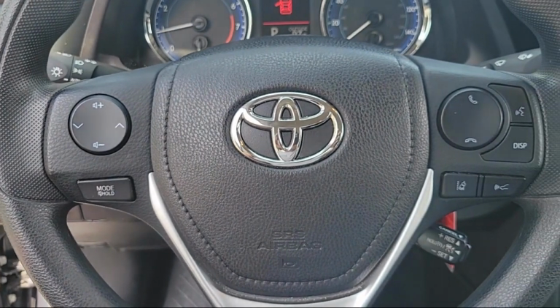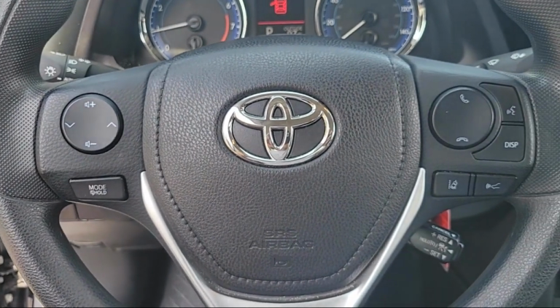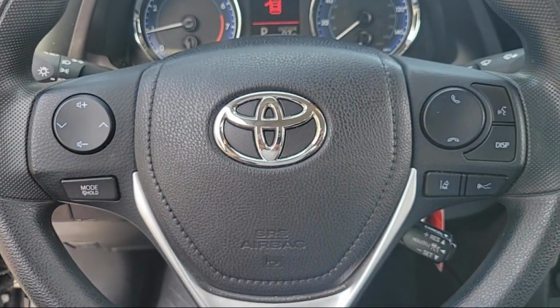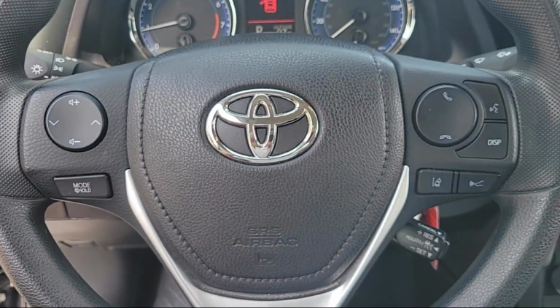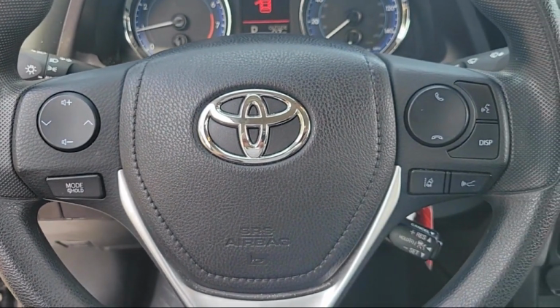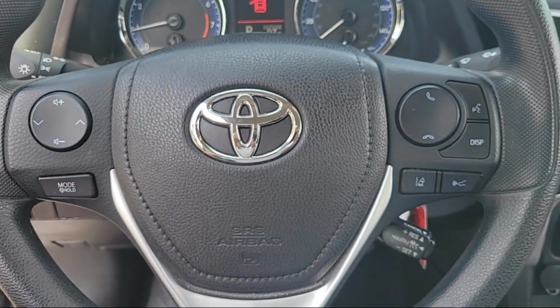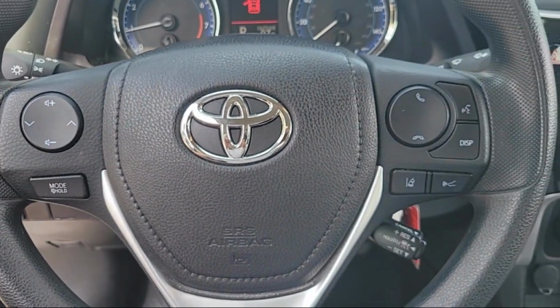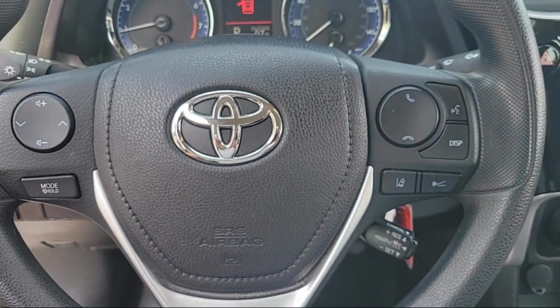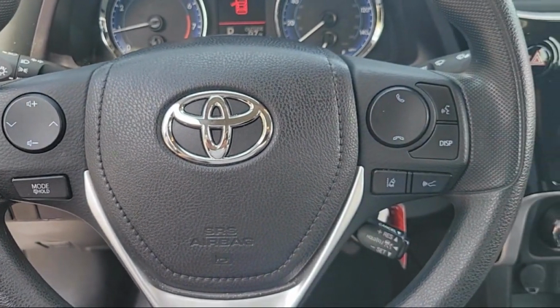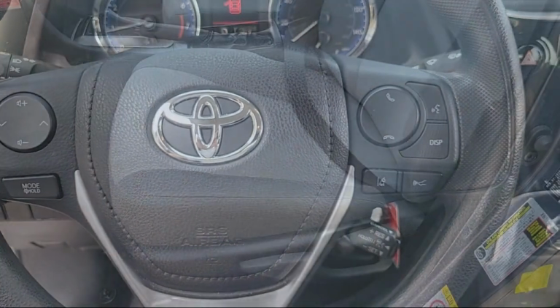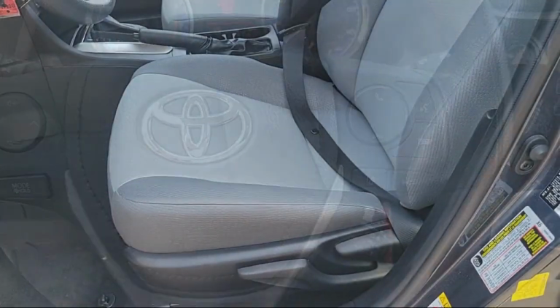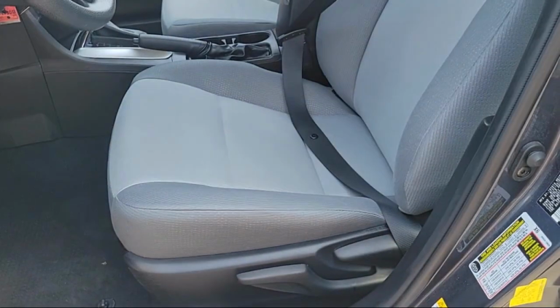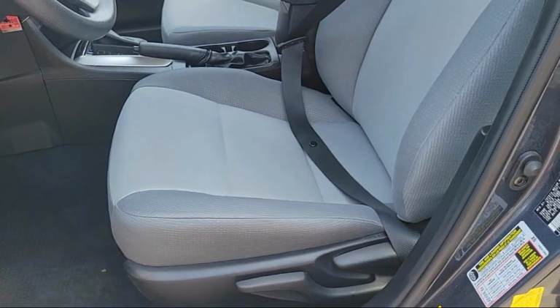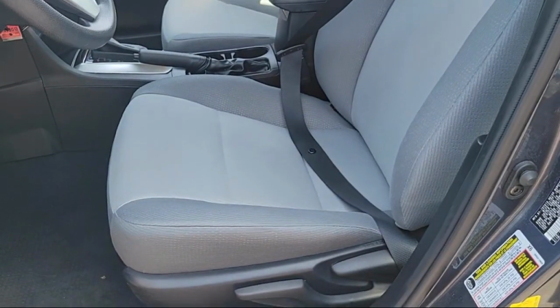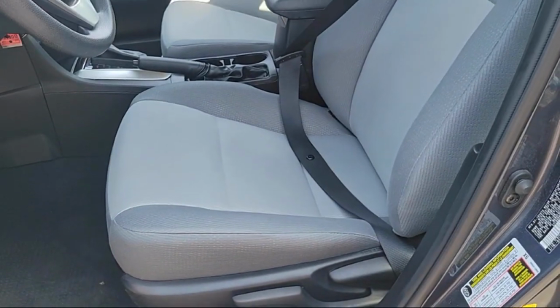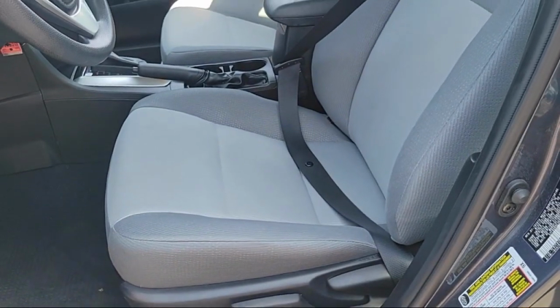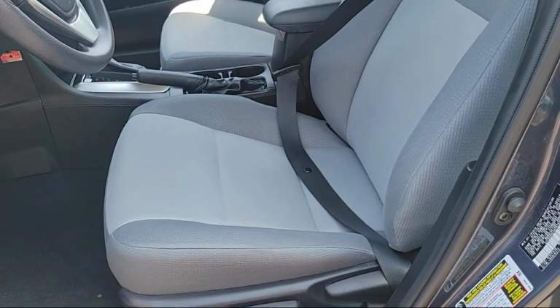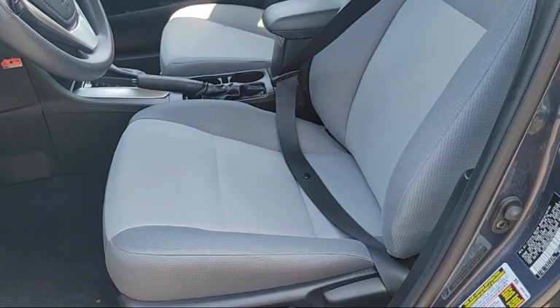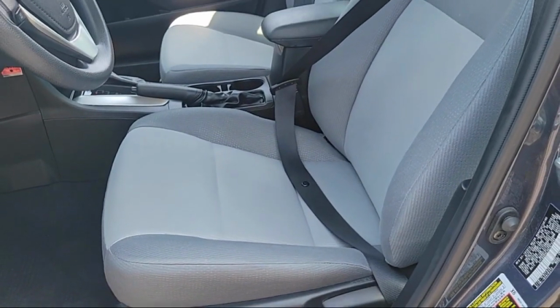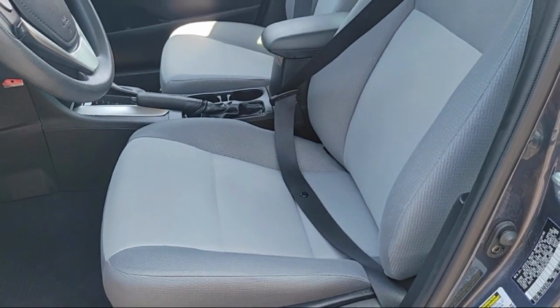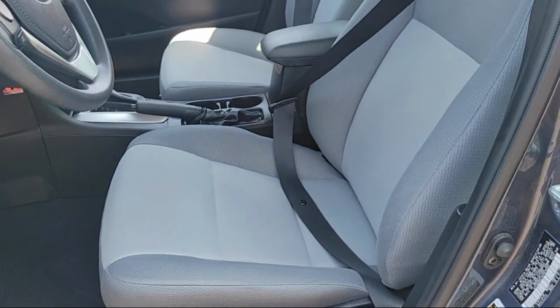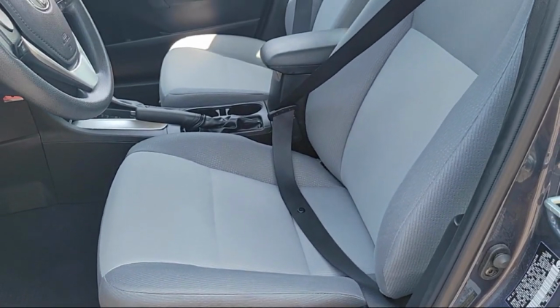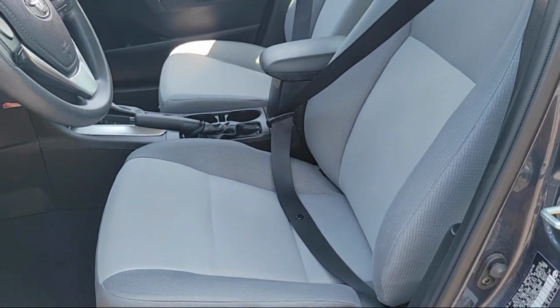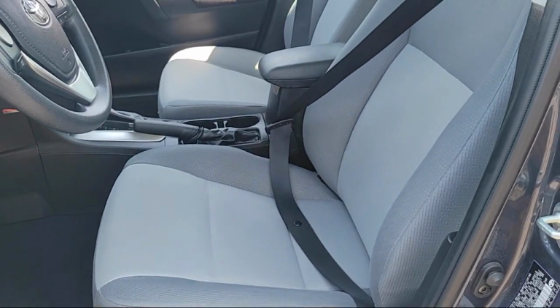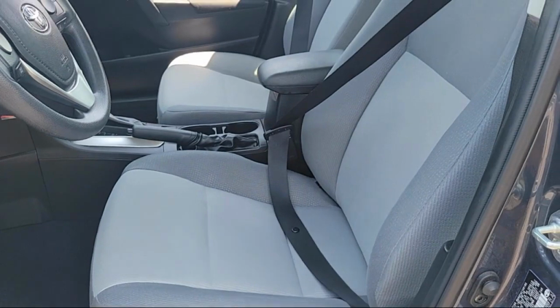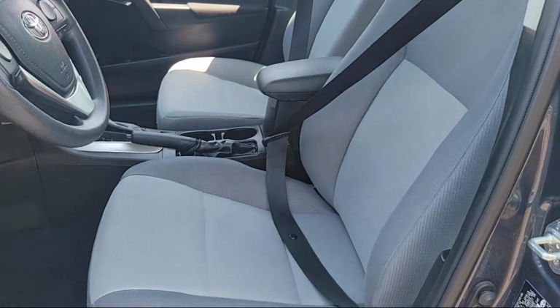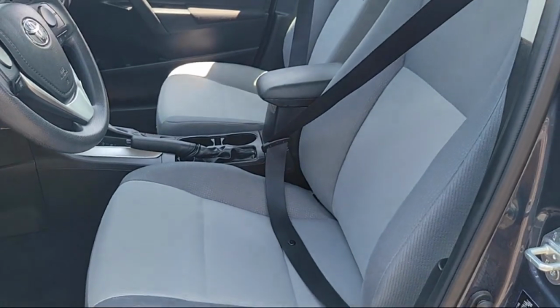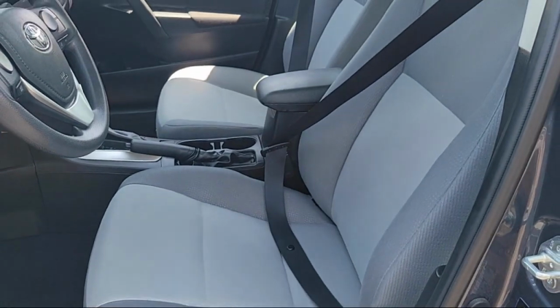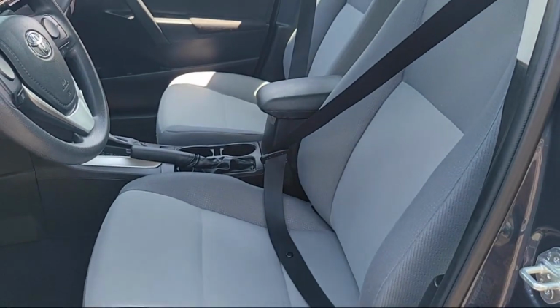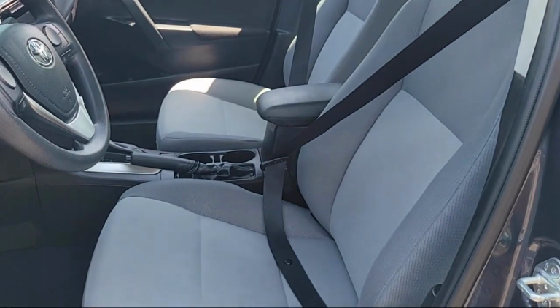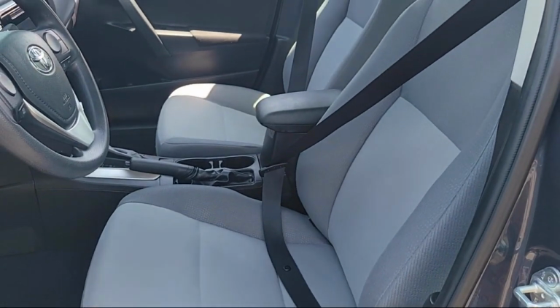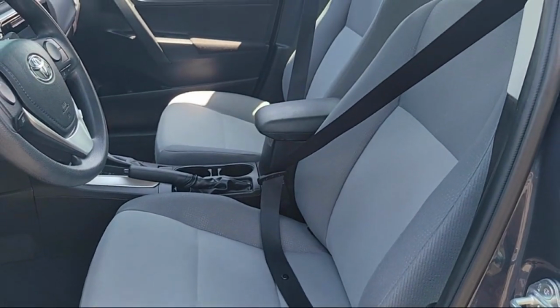Please come visit our showroom. Mazda Roseville is located at 830 Auto Mall Drive in the Roseville Auto Mall.